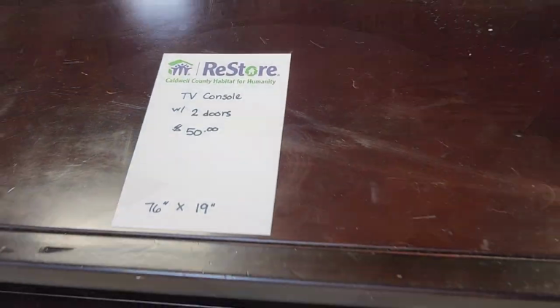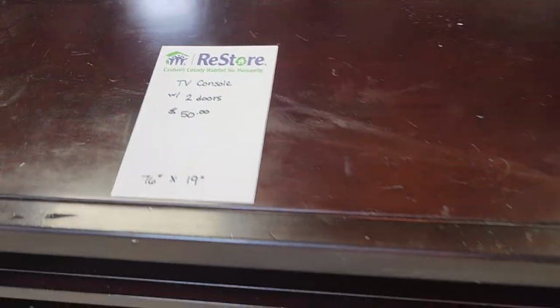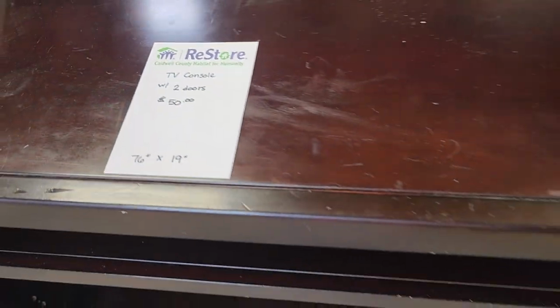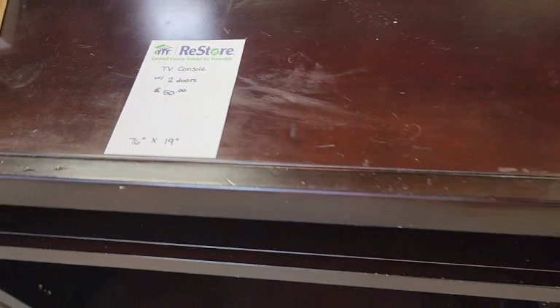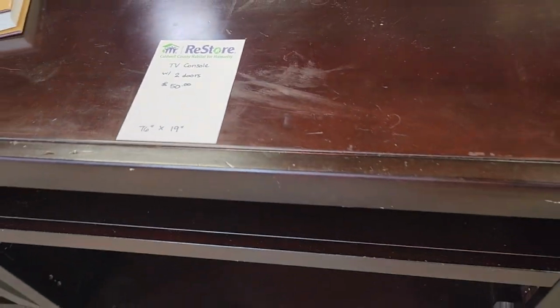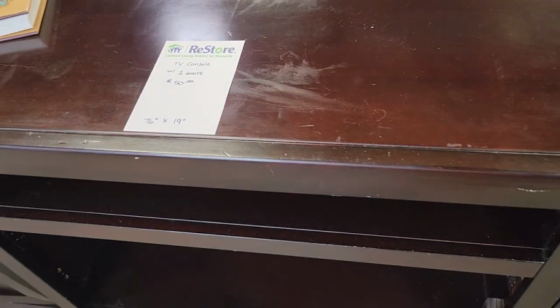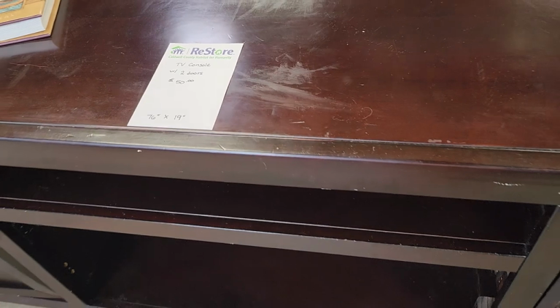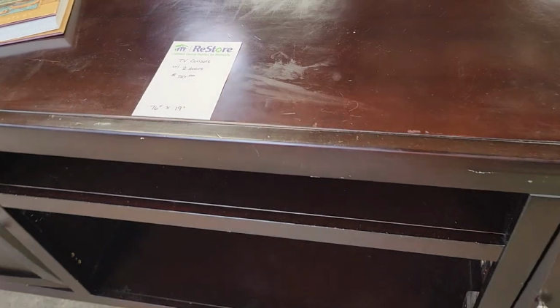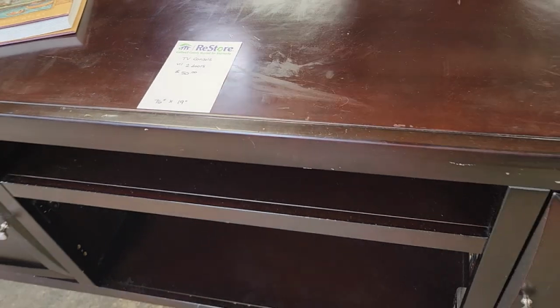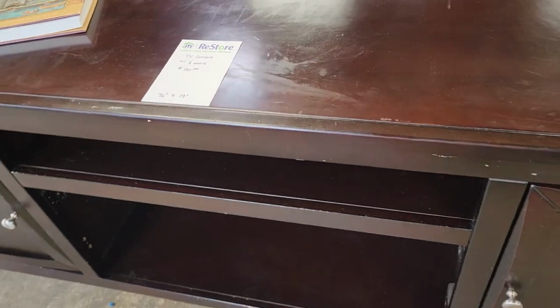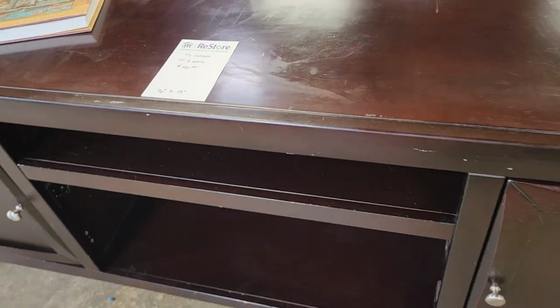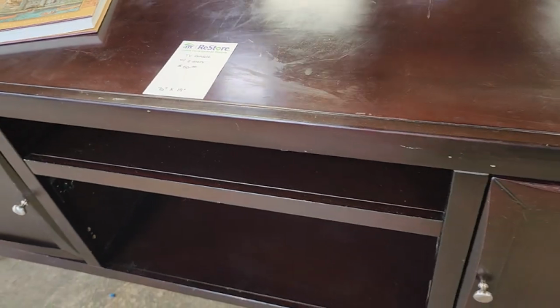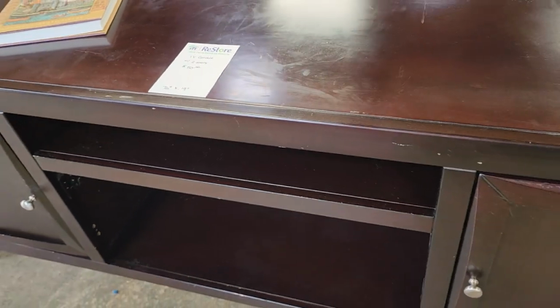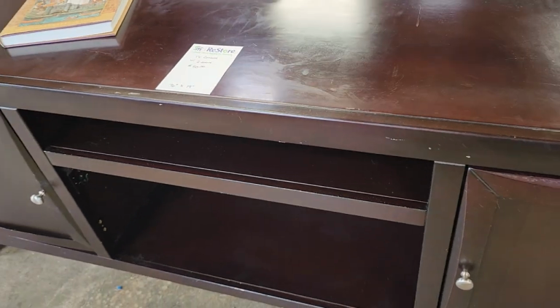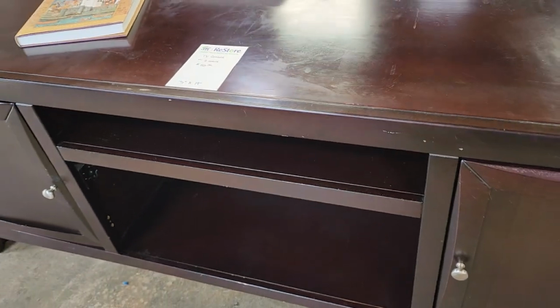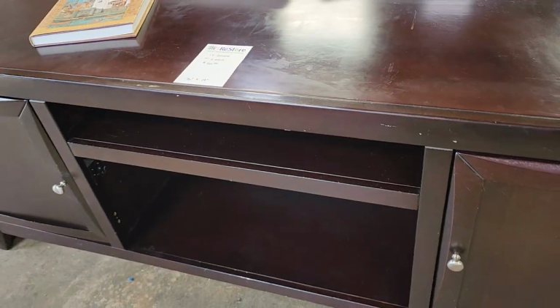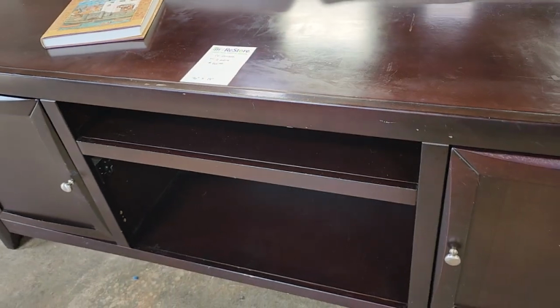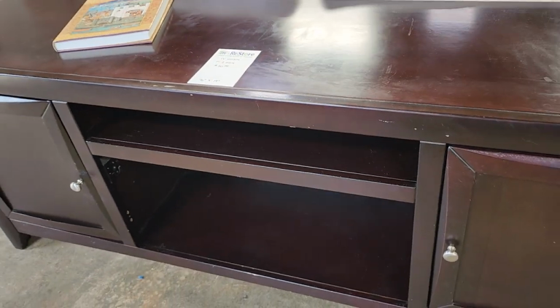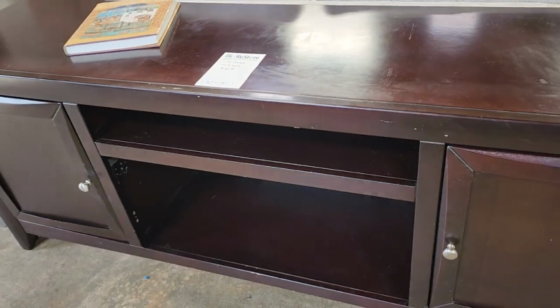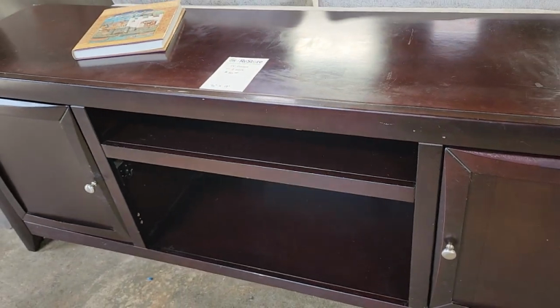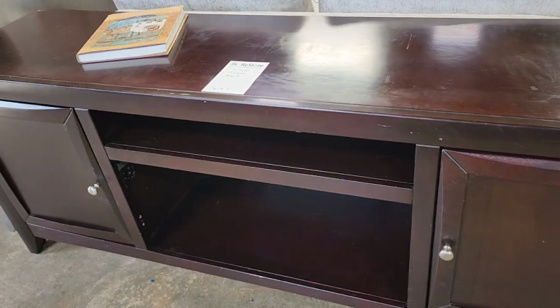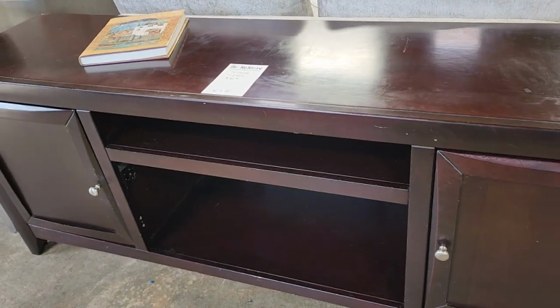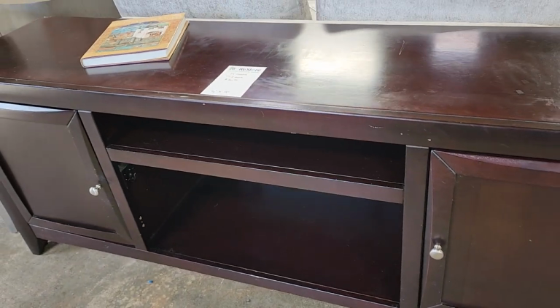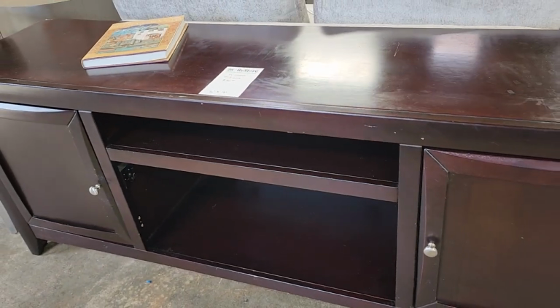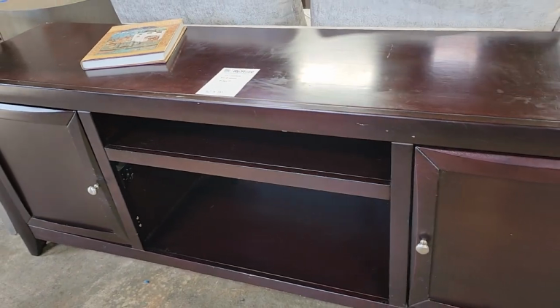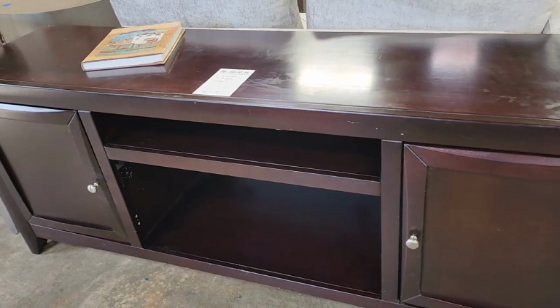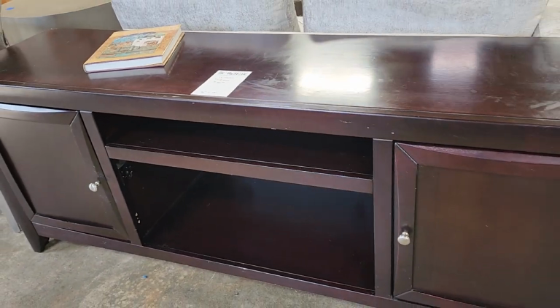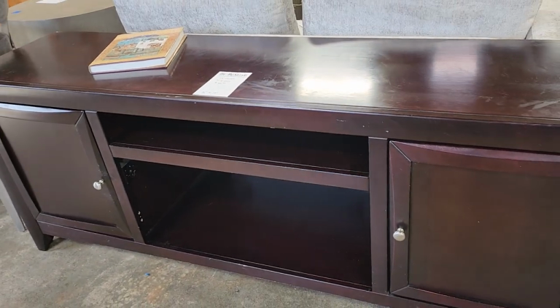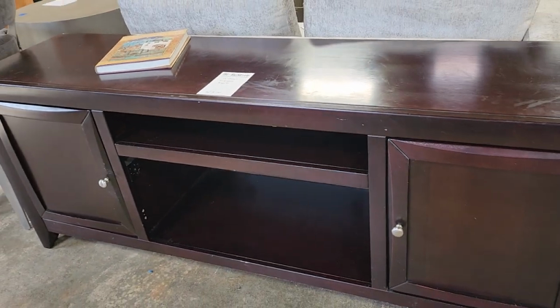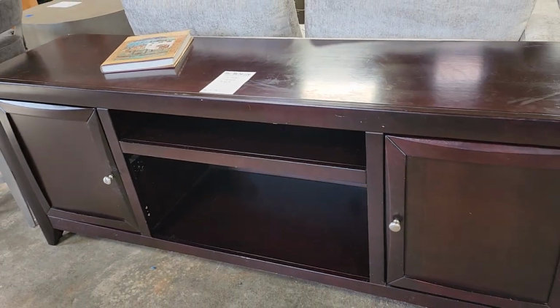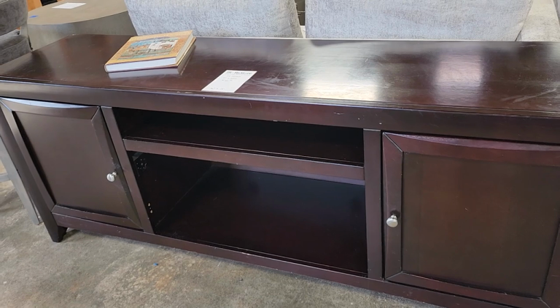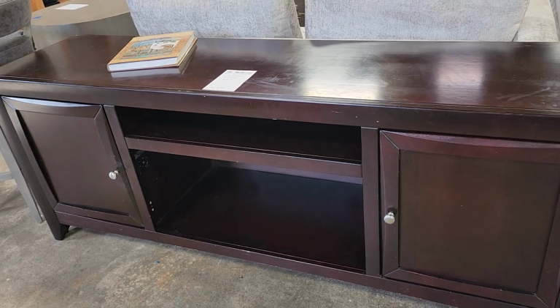And look at this TV console. I know it's got a few scratches on it, but like I said before, those touch-up markers — it's going to be good as new.